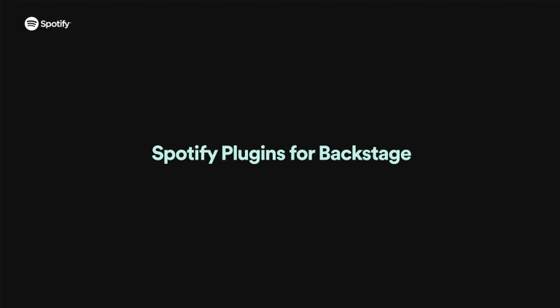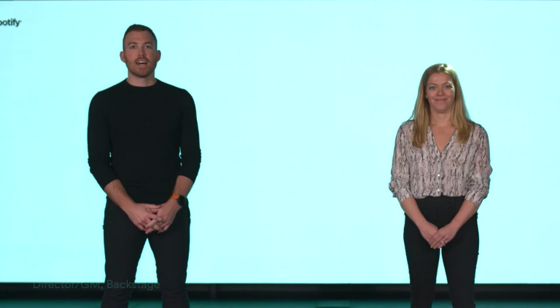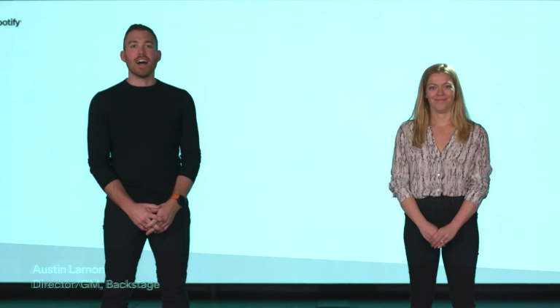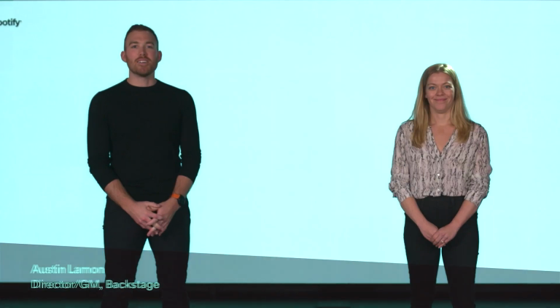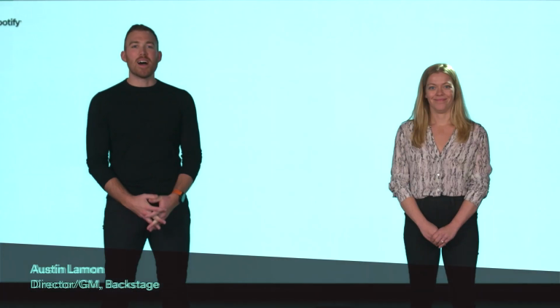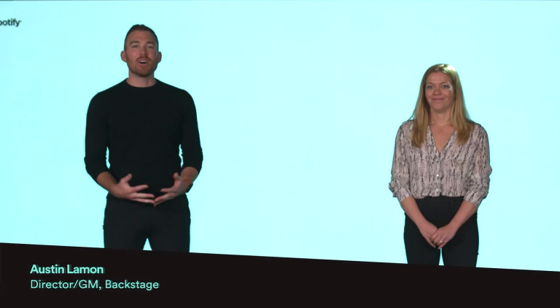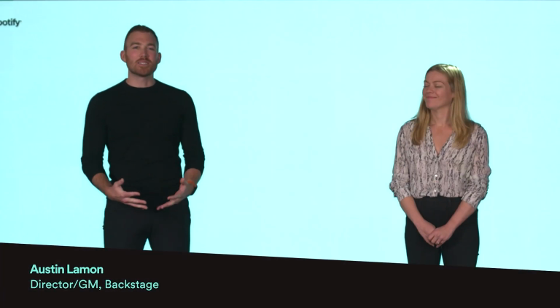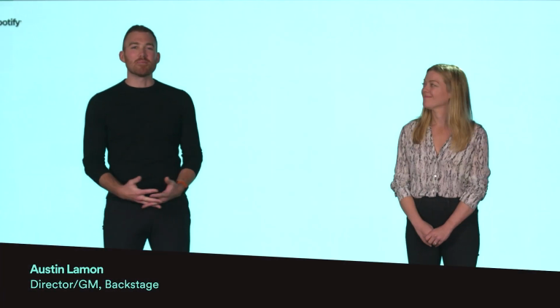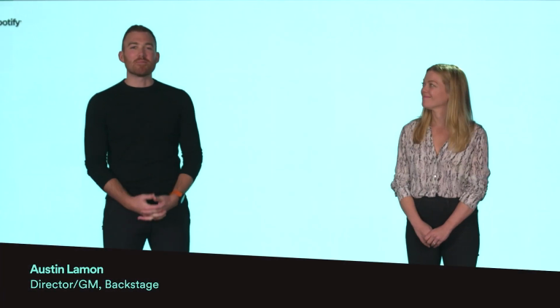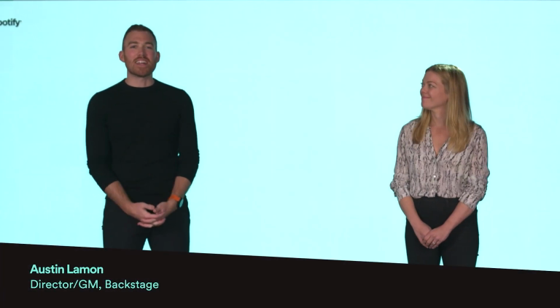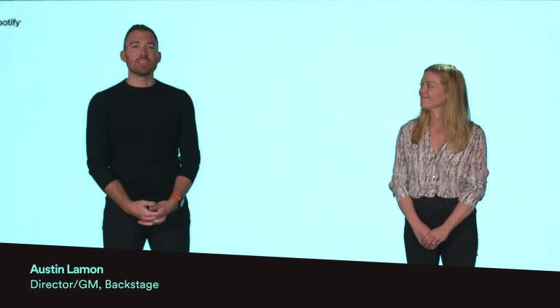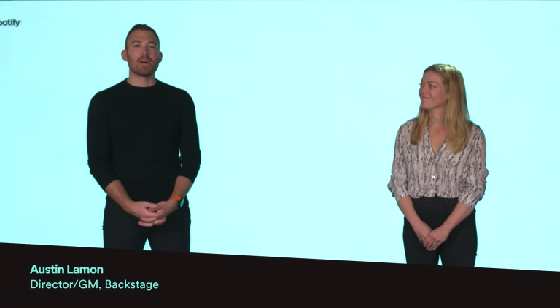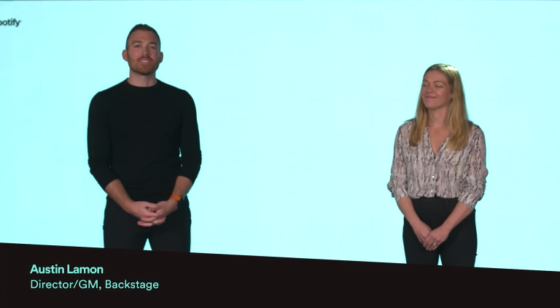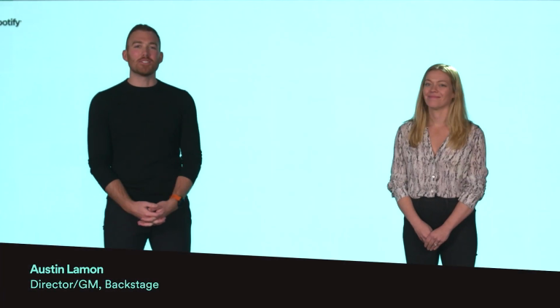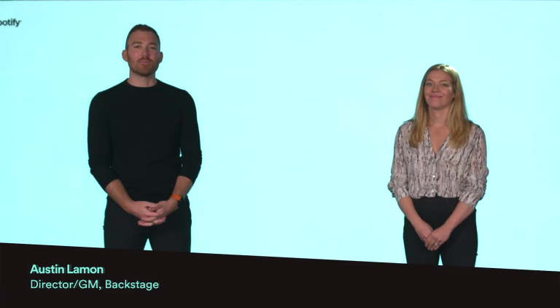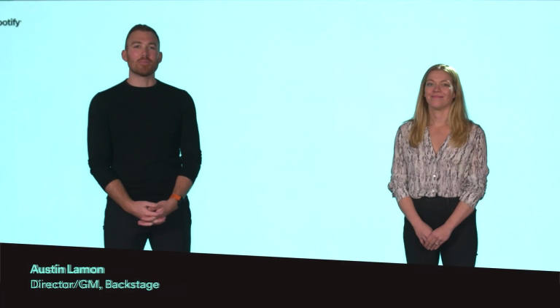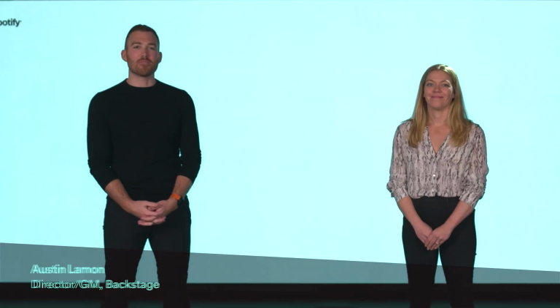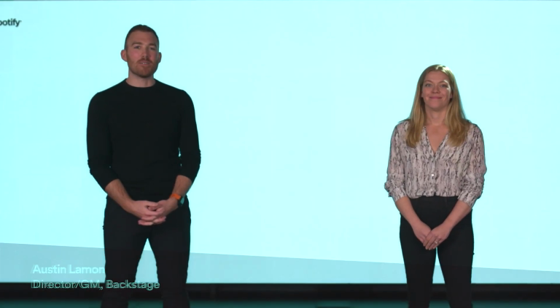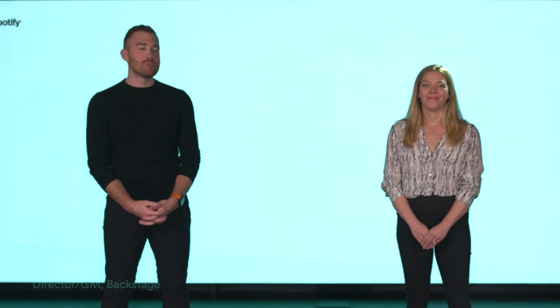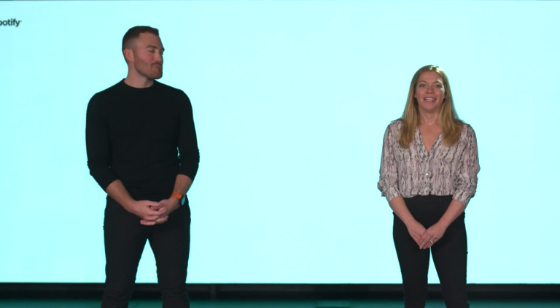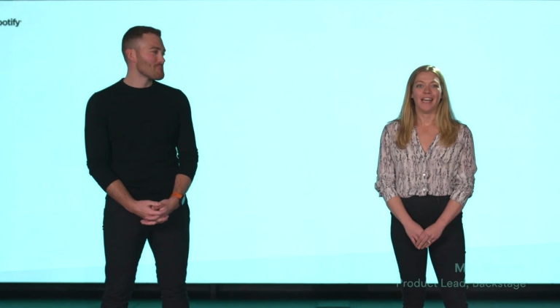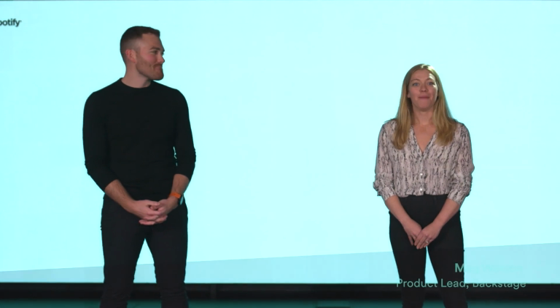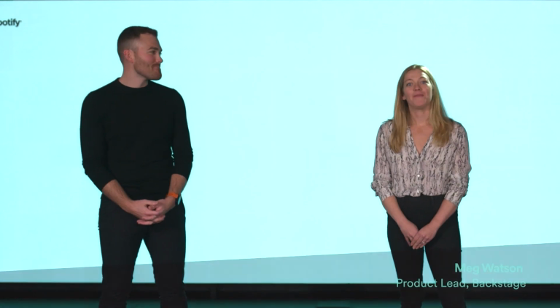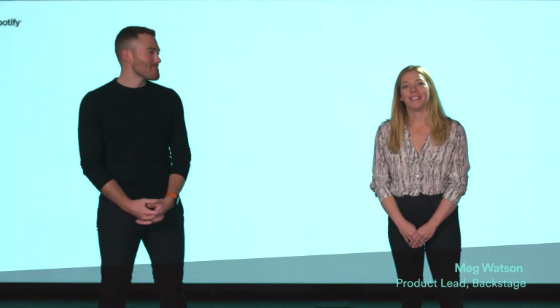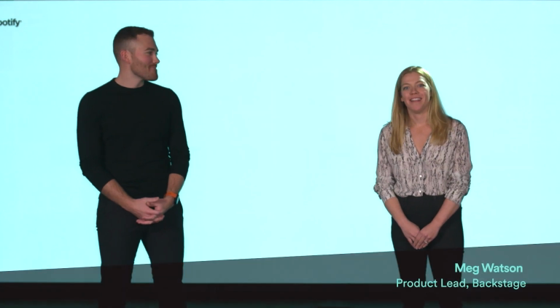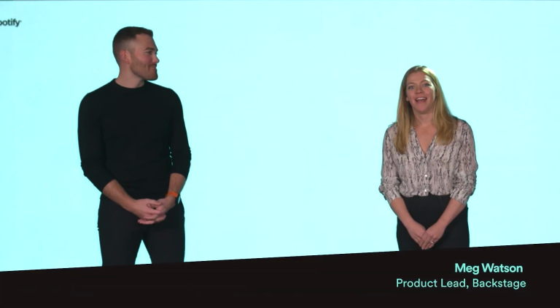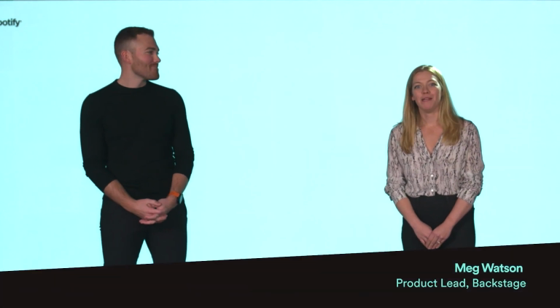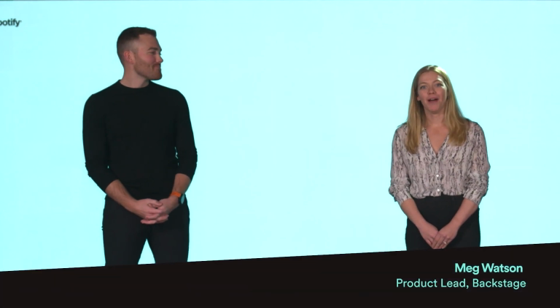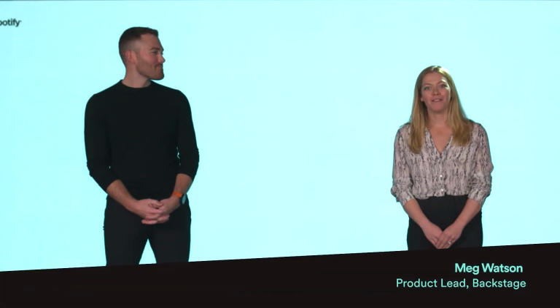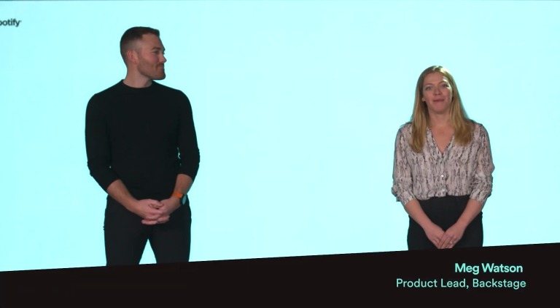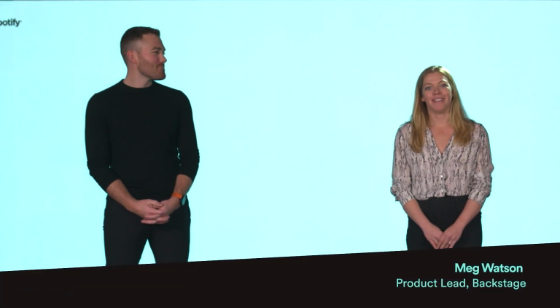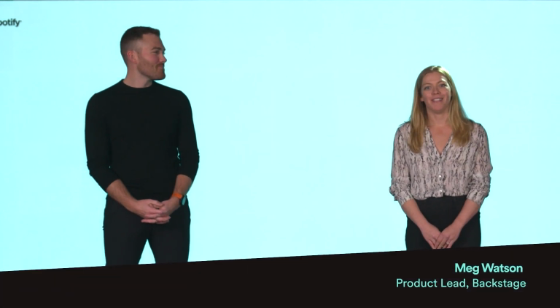Hi, I'm Austin Lehmann, and I lead the Backstage team at Spotify. And I'm Meg Watson, I lead product for Backstage.